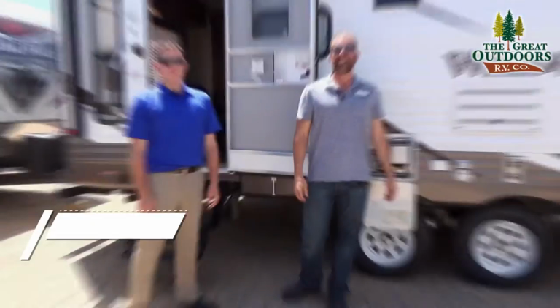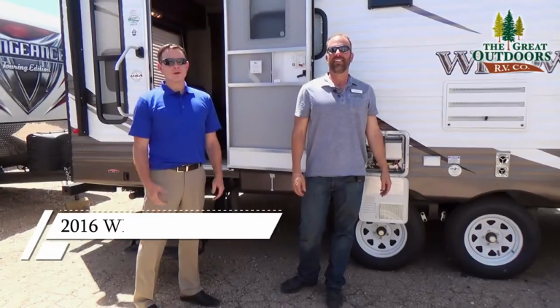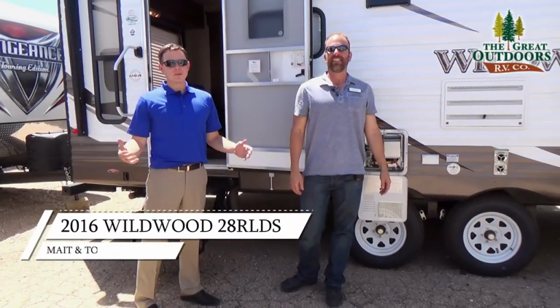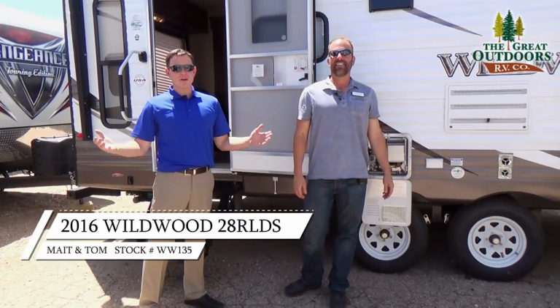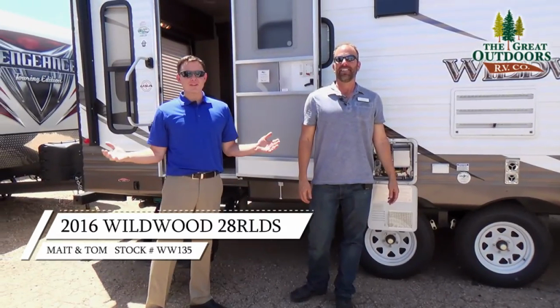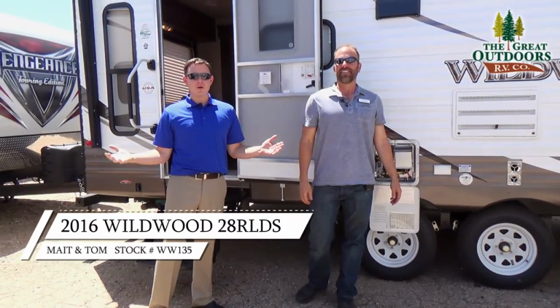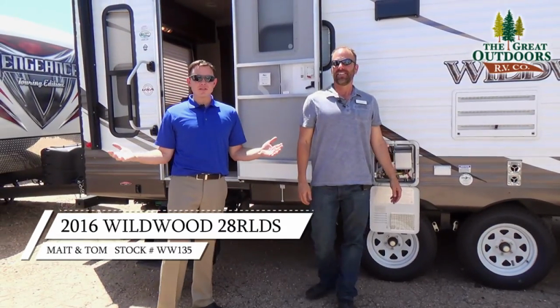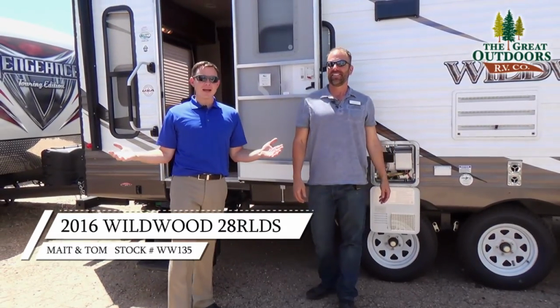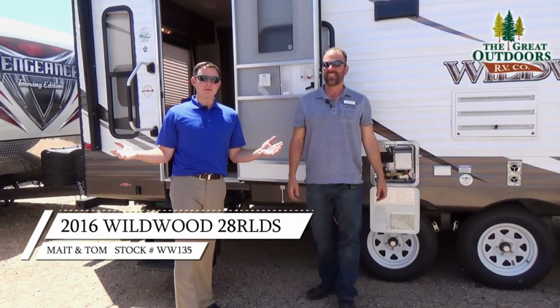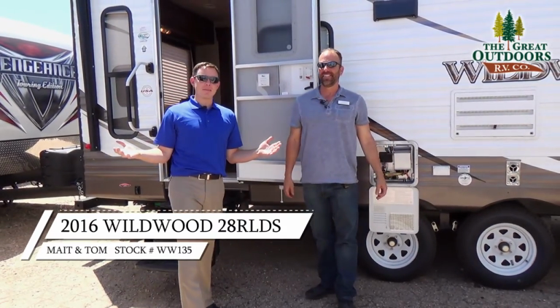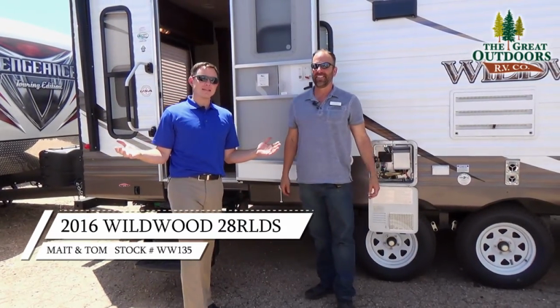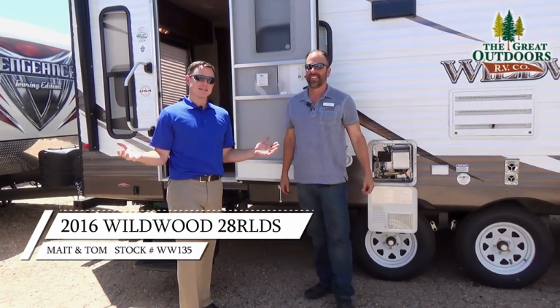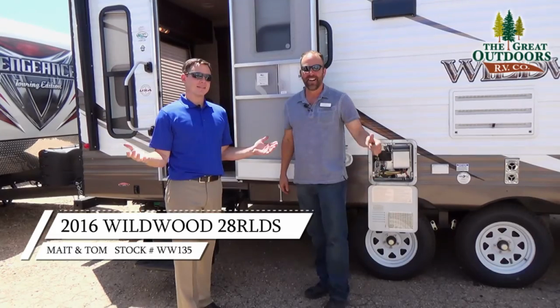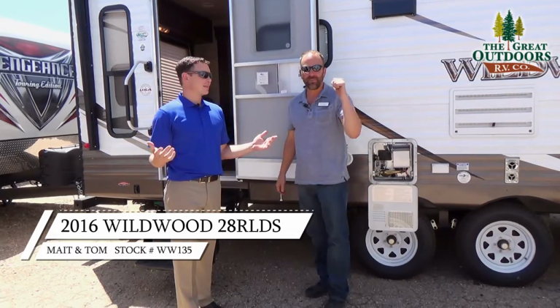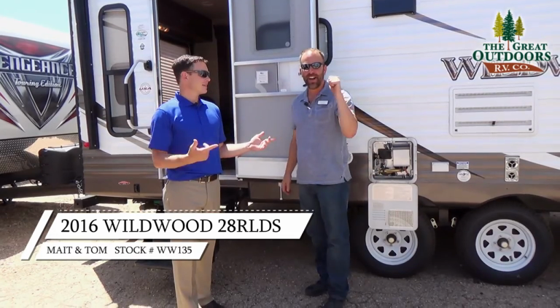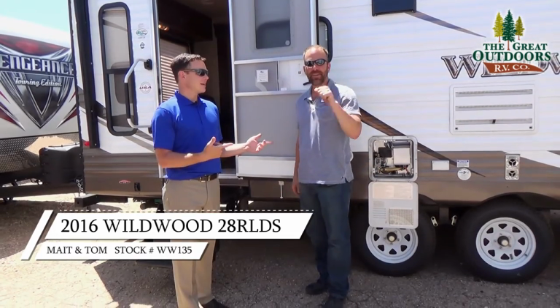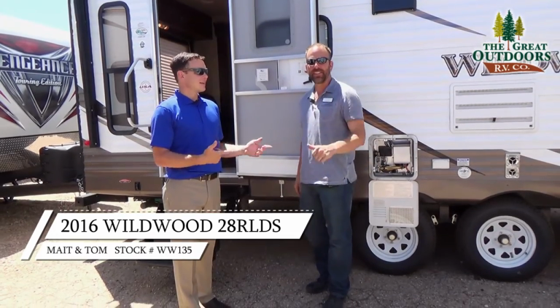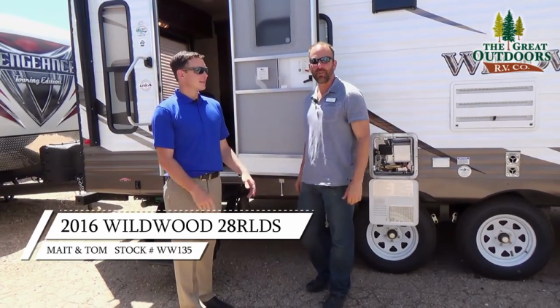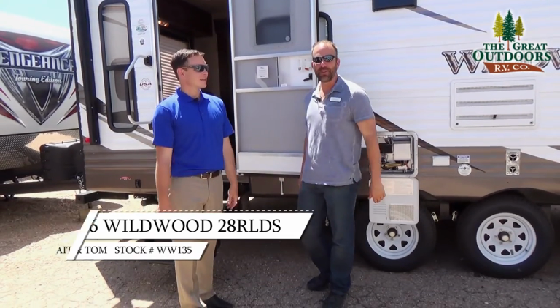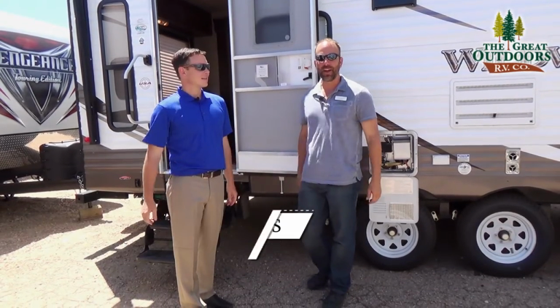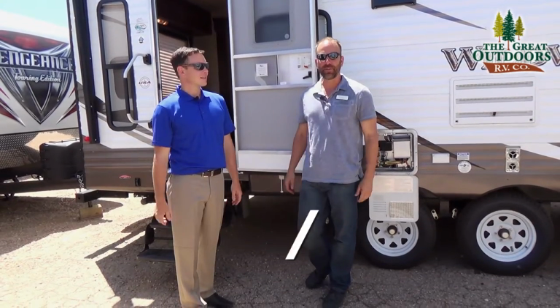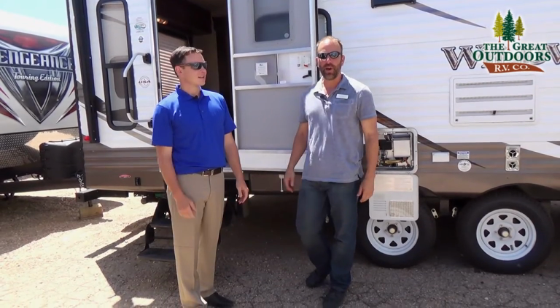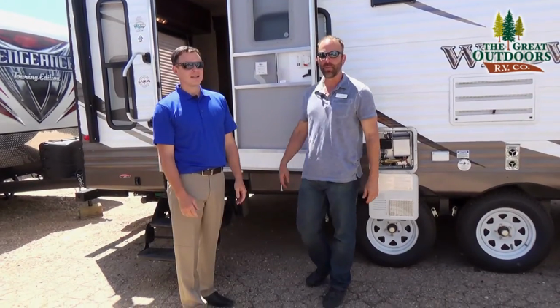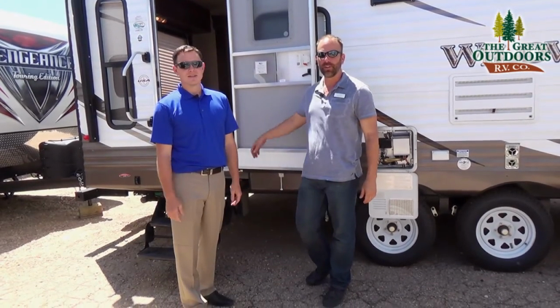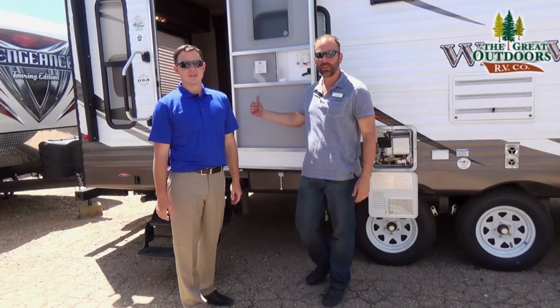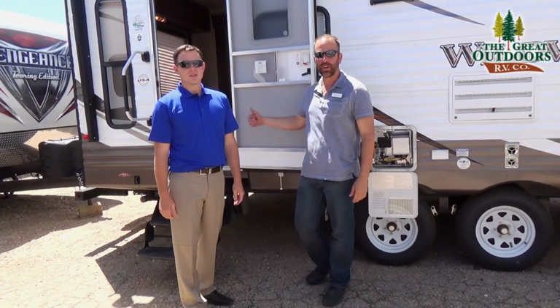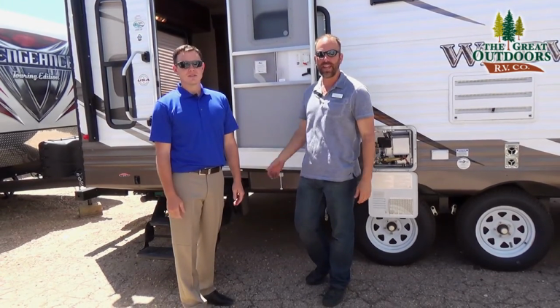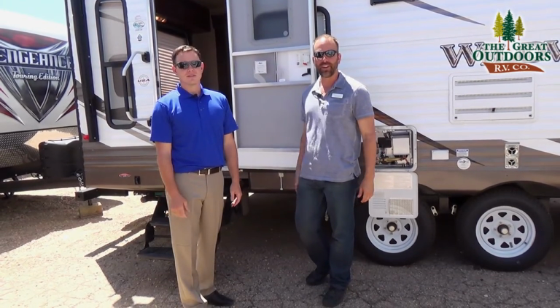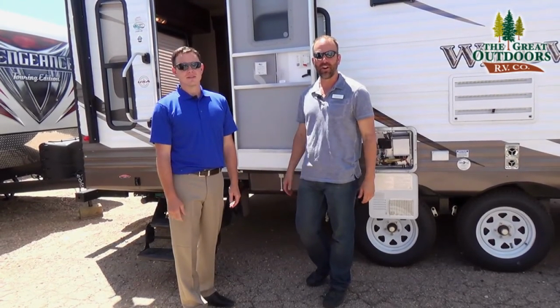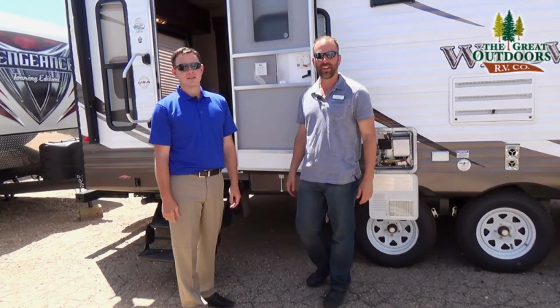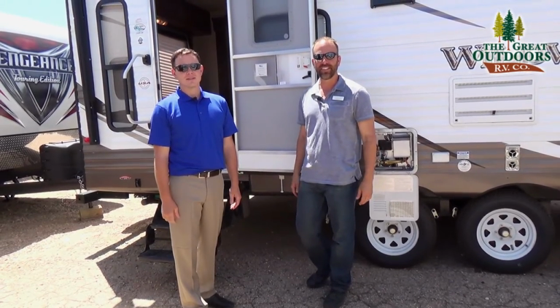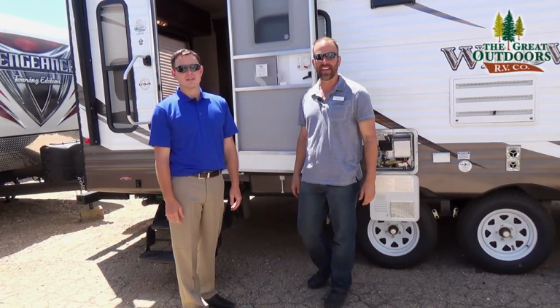Welcome to The Great Outdoors. My name is Mate, and I'm Tom. Today we're going to be talking about the Wildwood 28 RLDS.